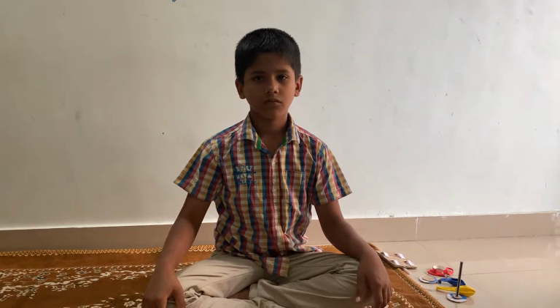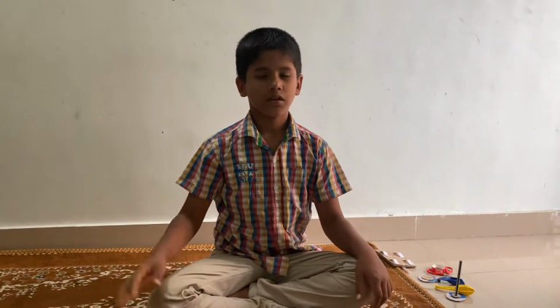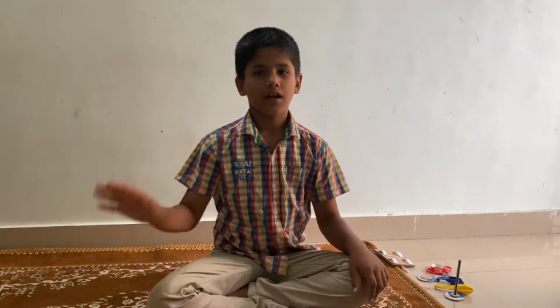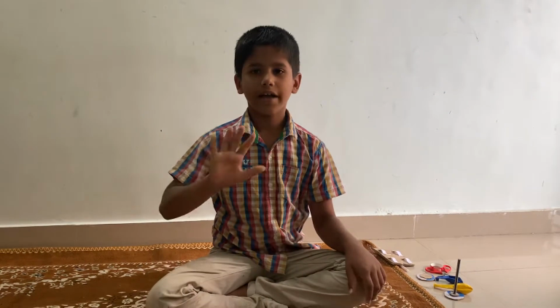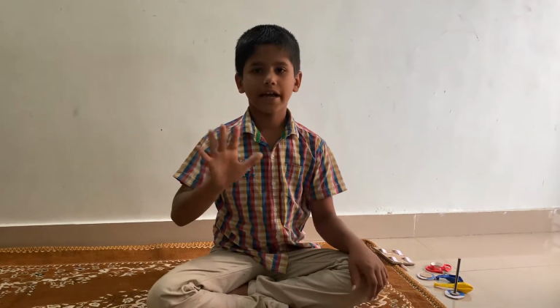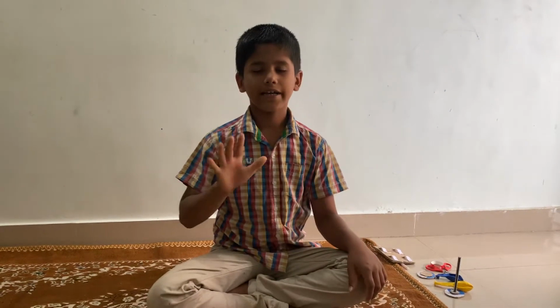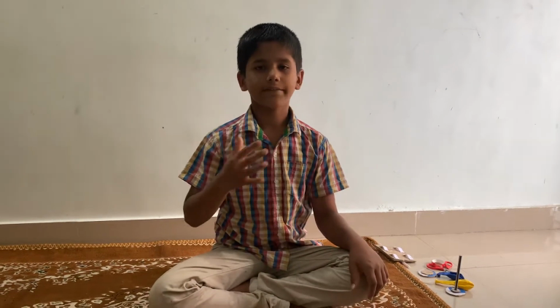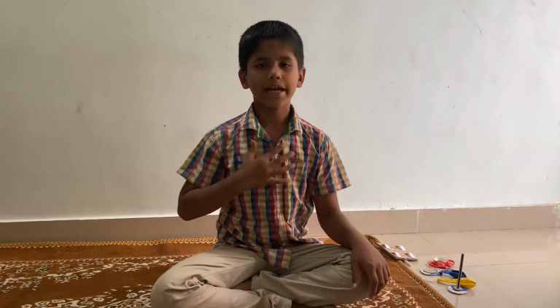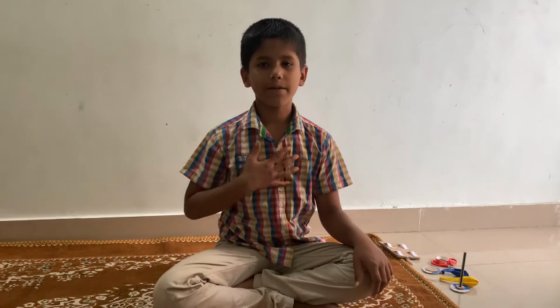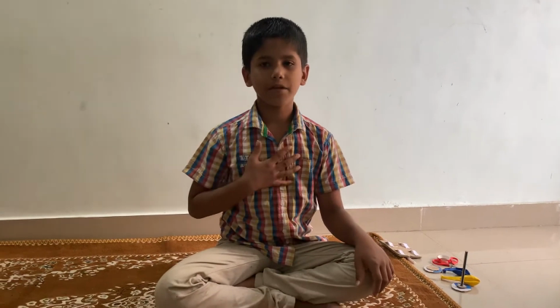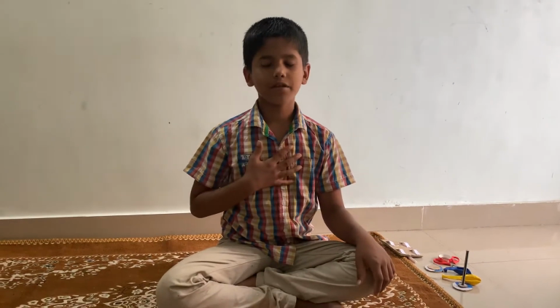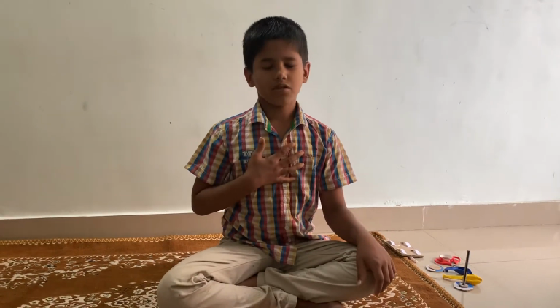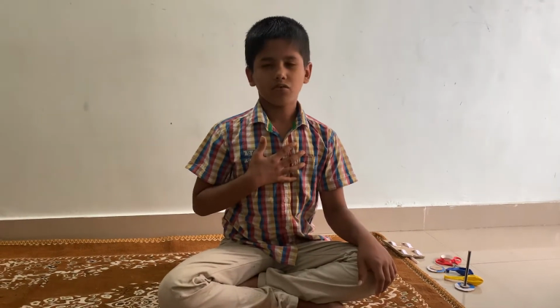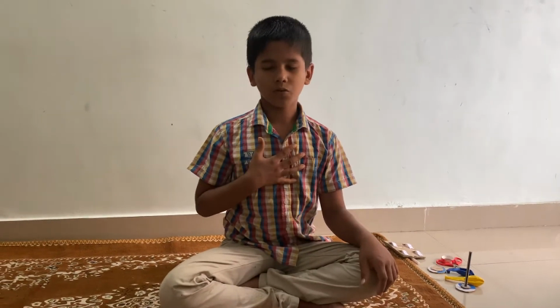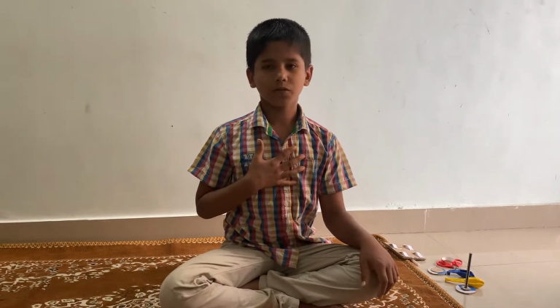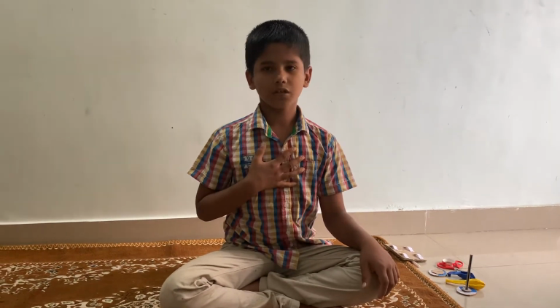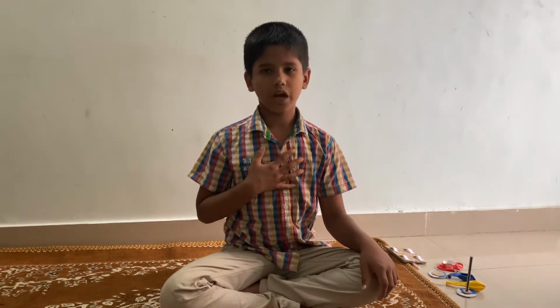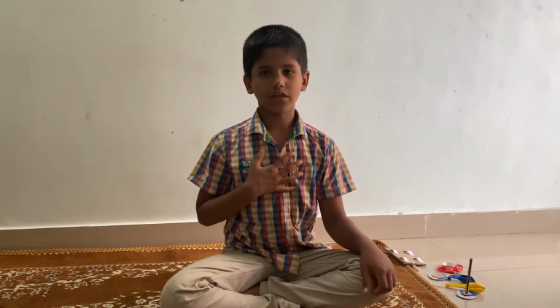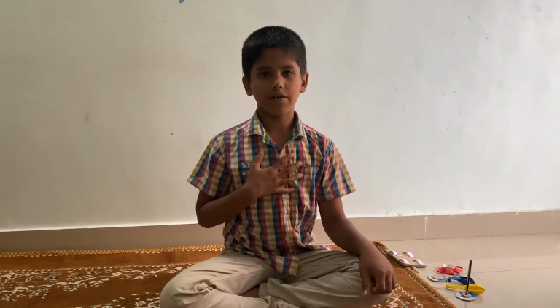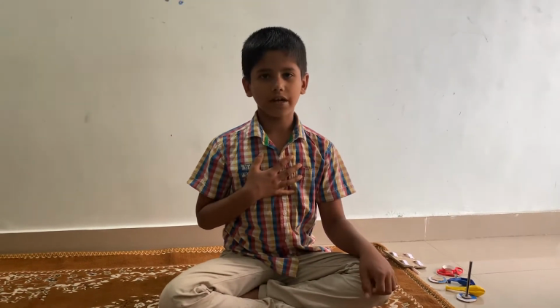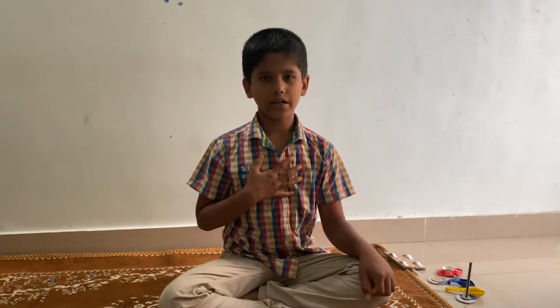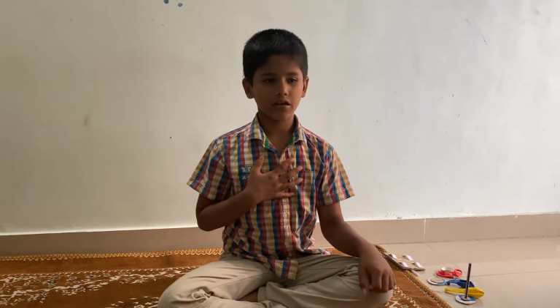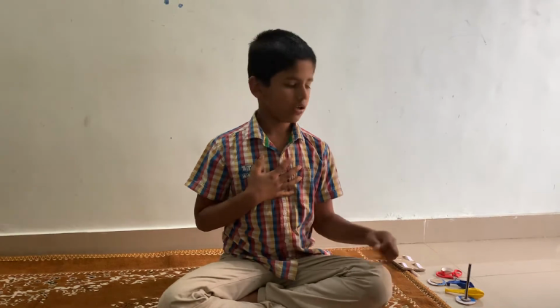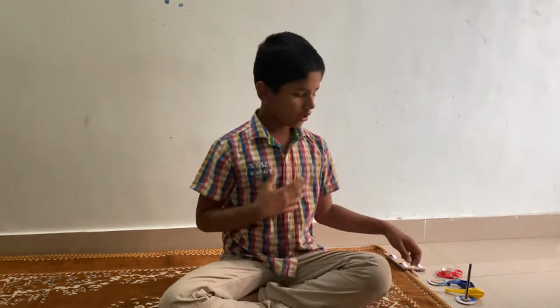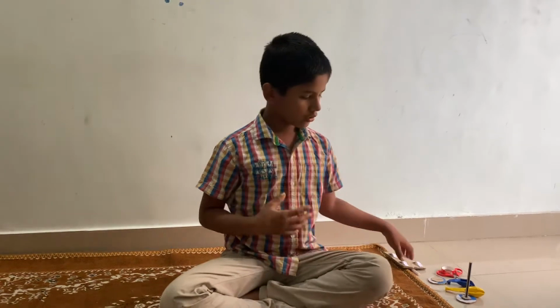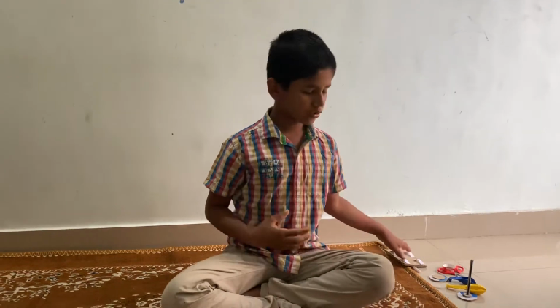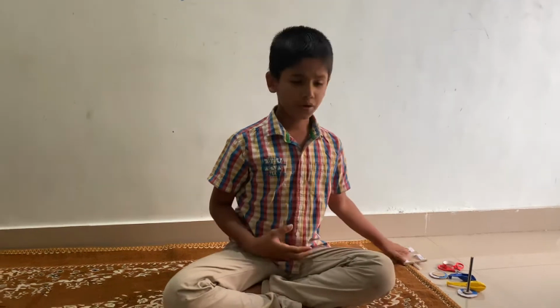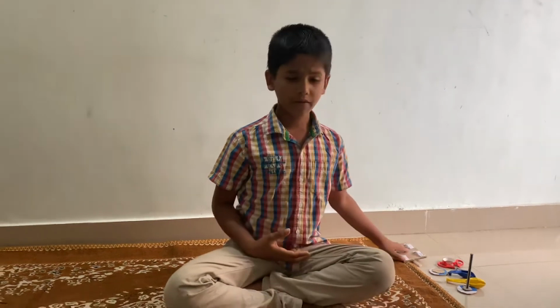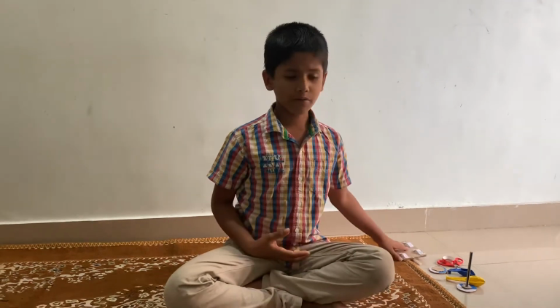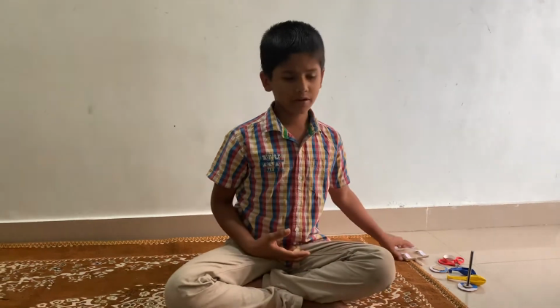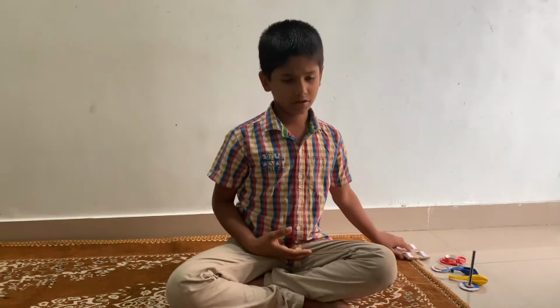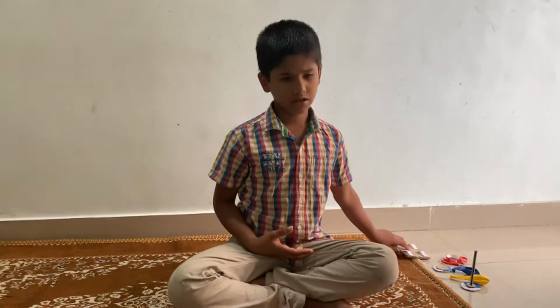Hi guys, my name is Swaroop Shashidam Bhavani. Today I will make a car.